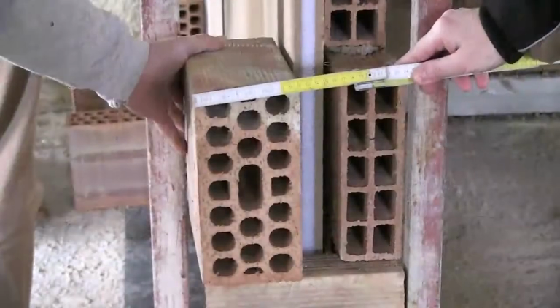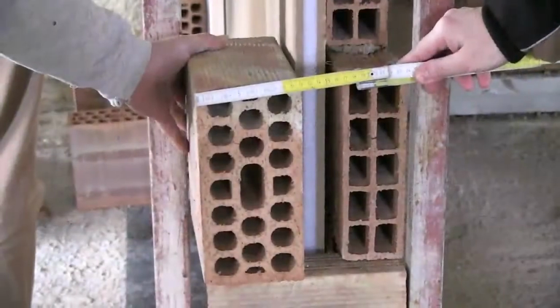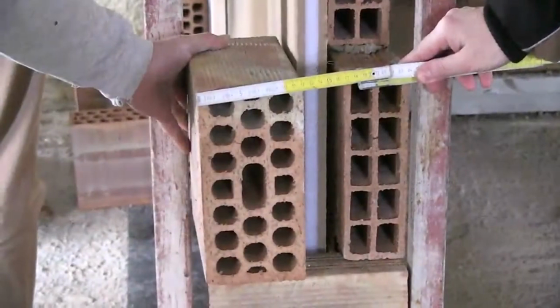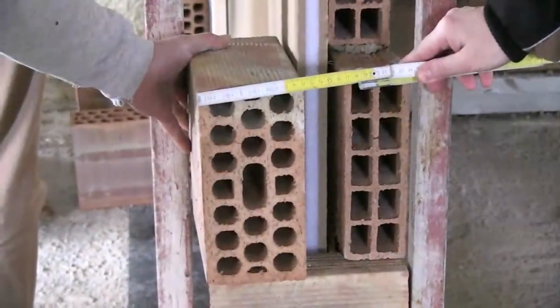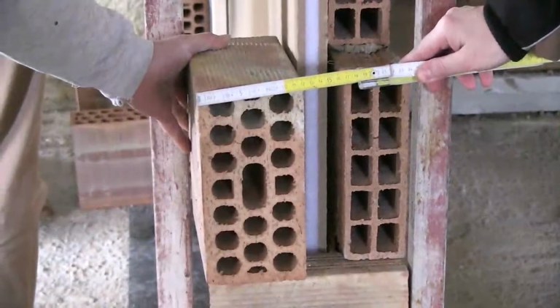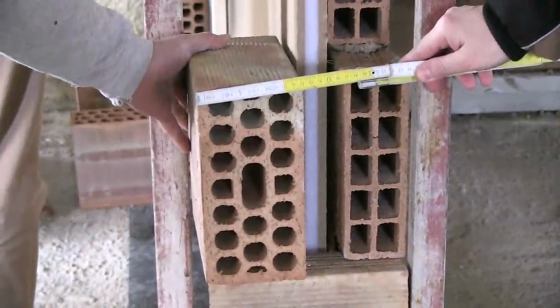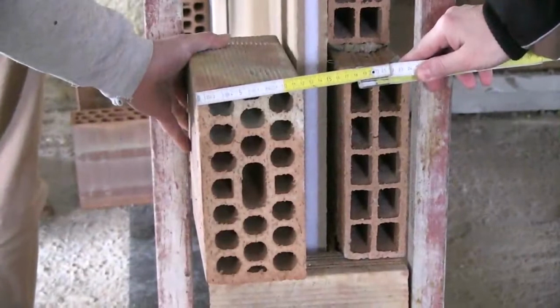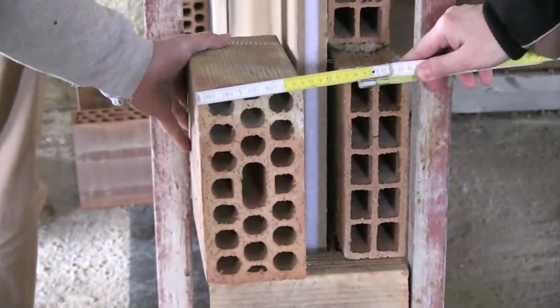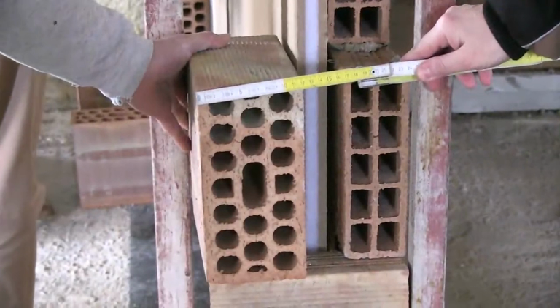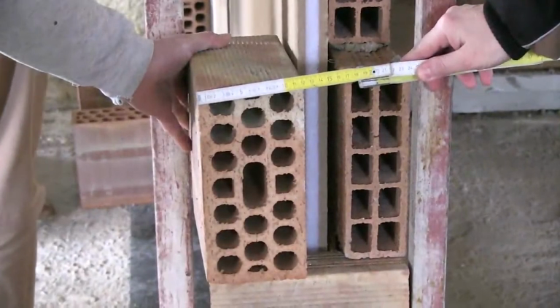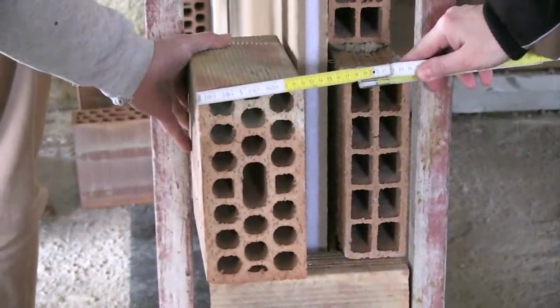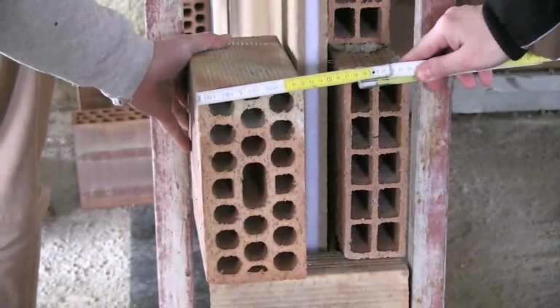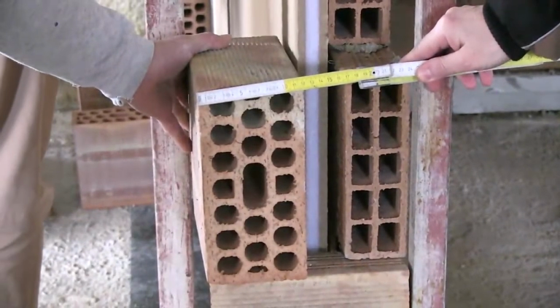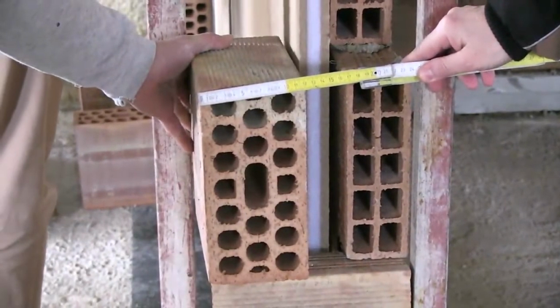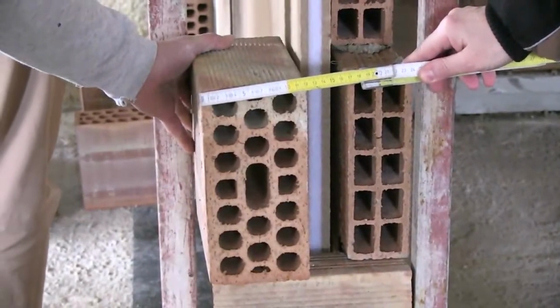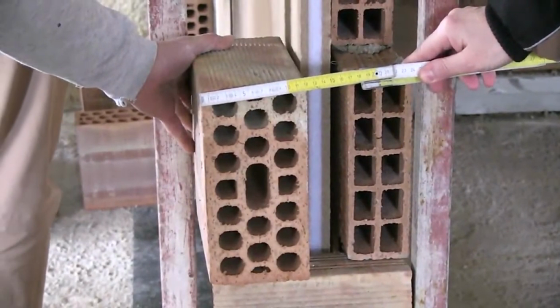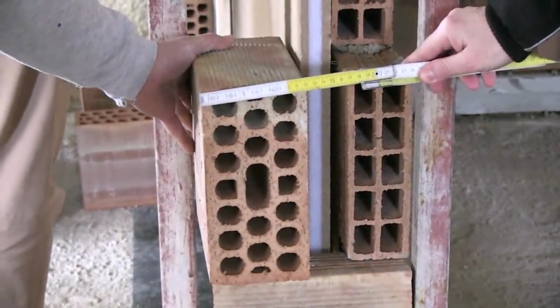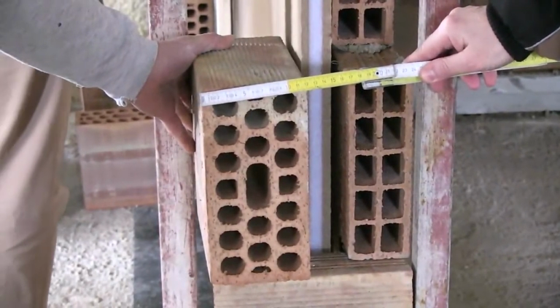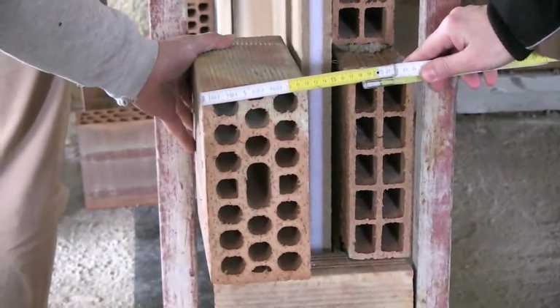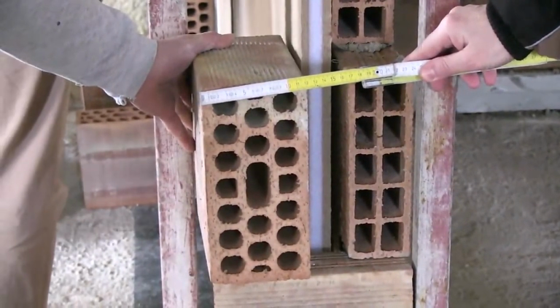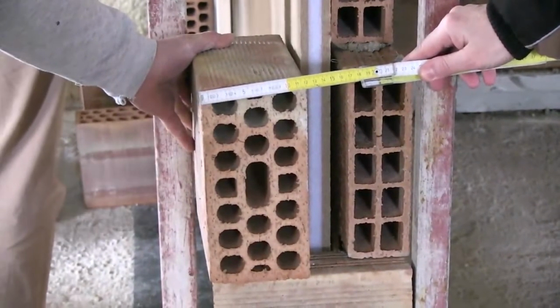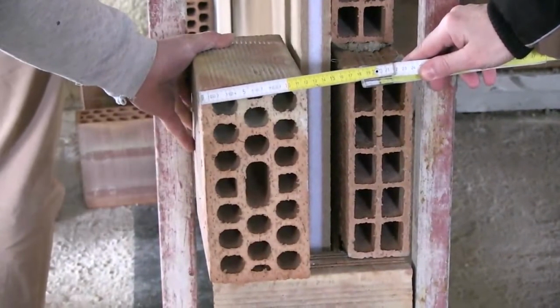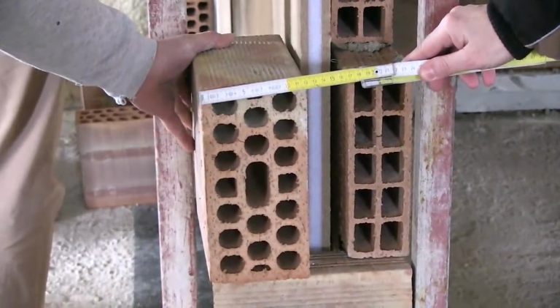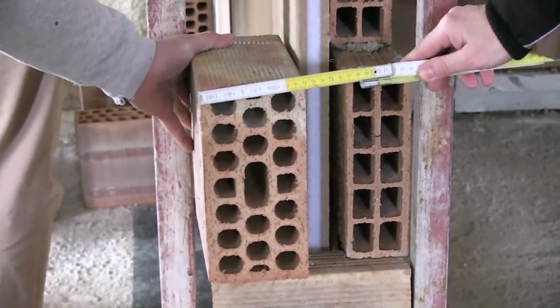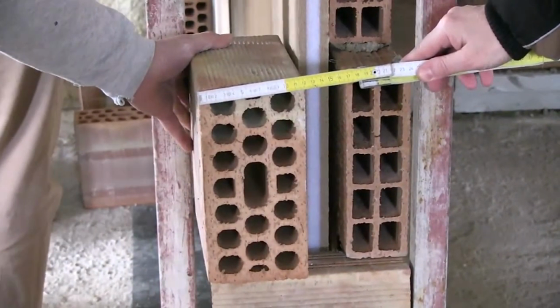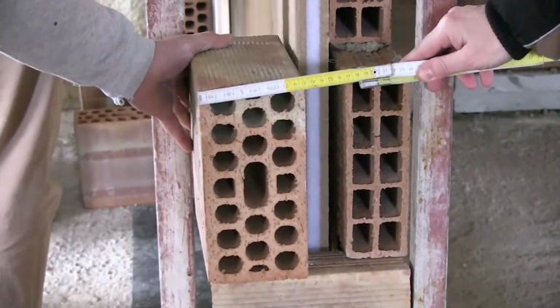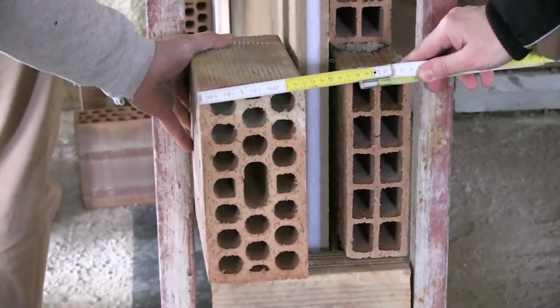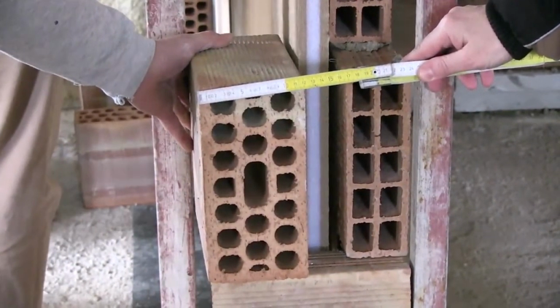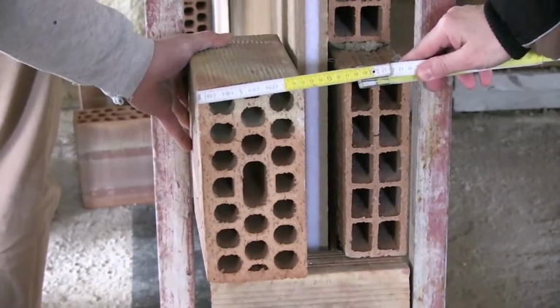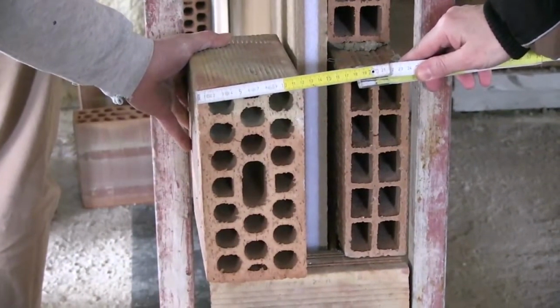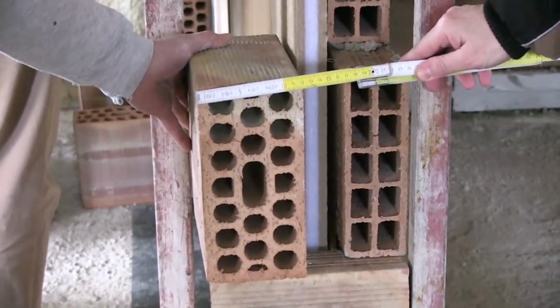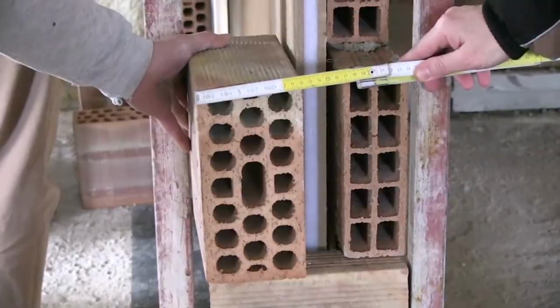The other skin is formed with heavier 12cm blocks, again with a generous use of mortar.